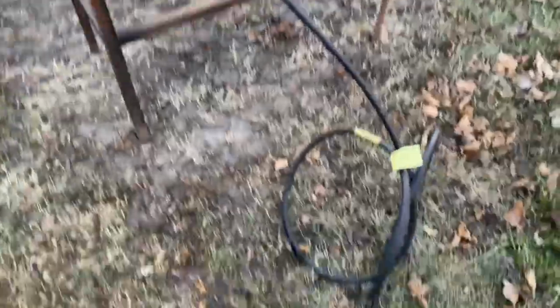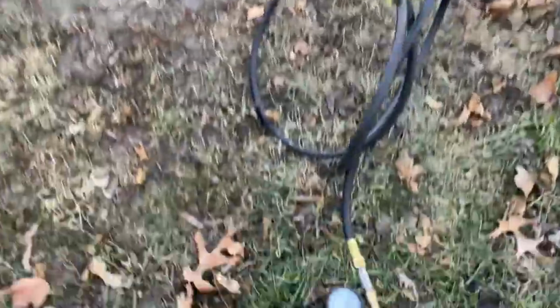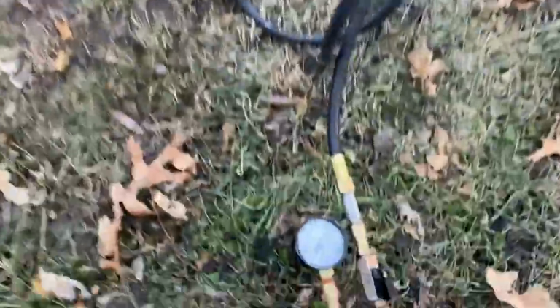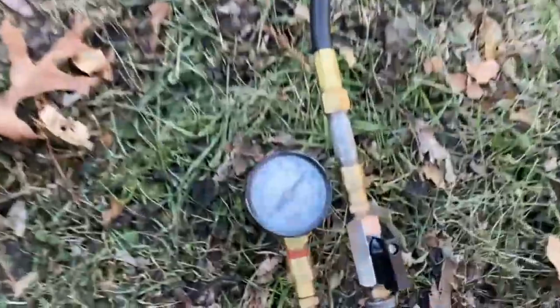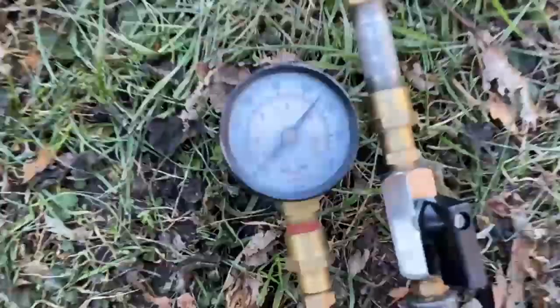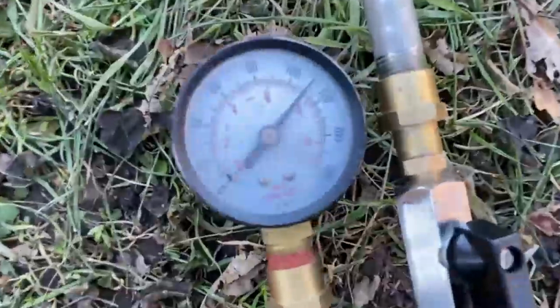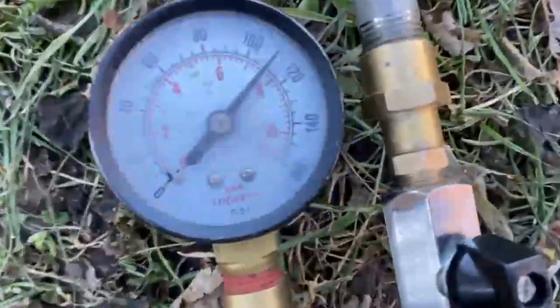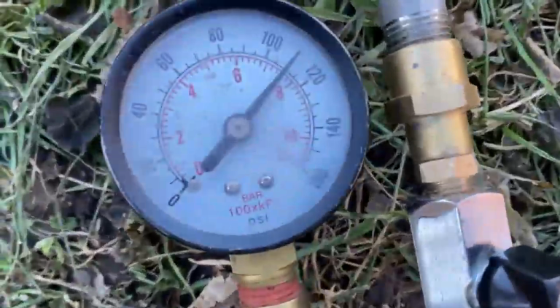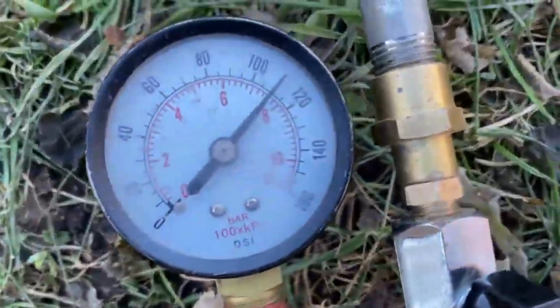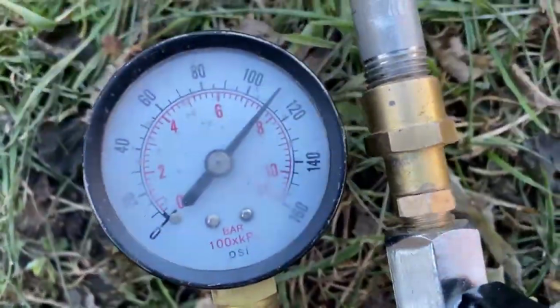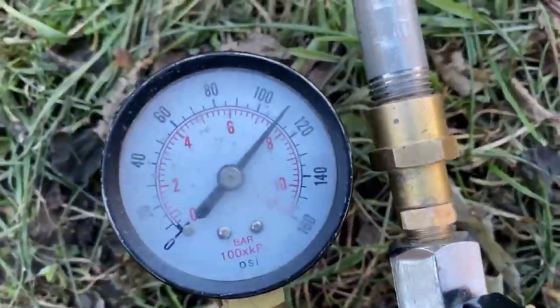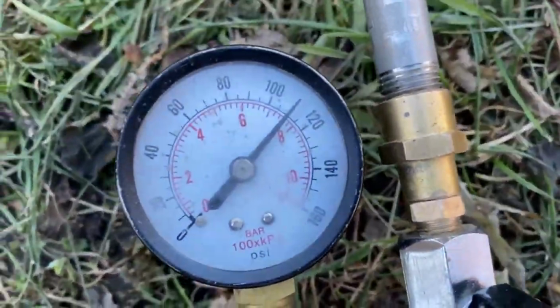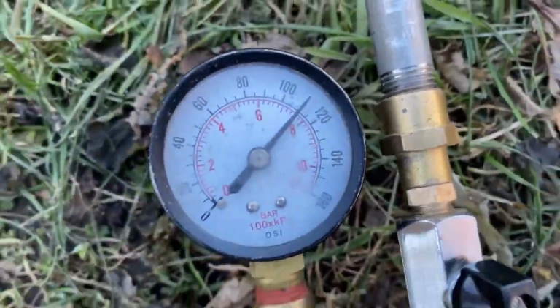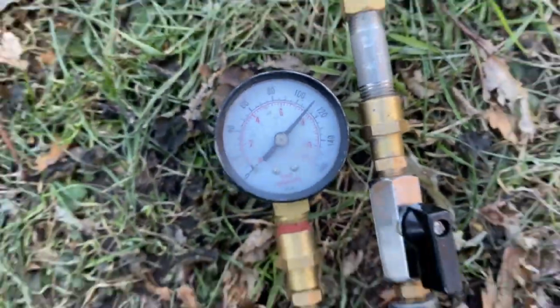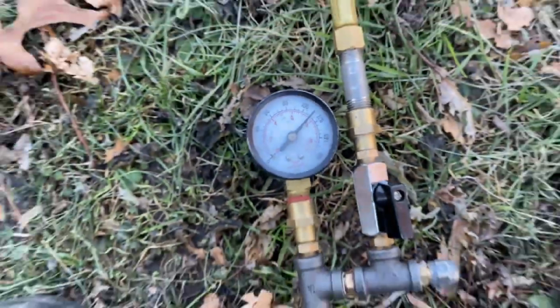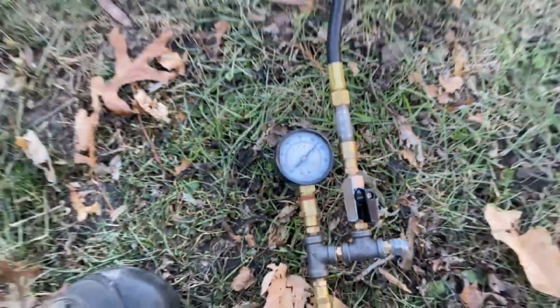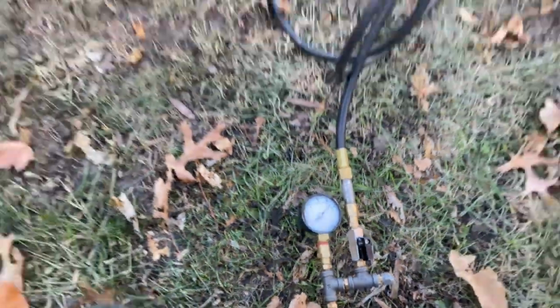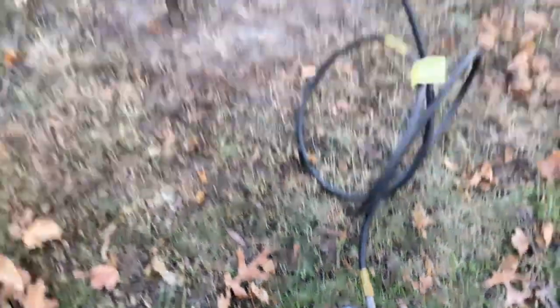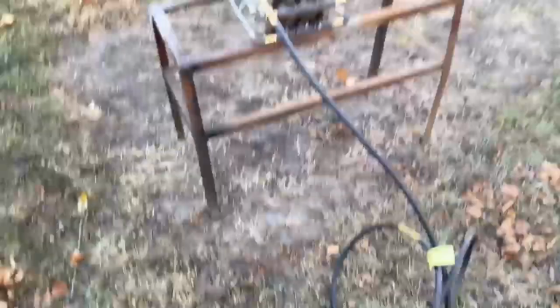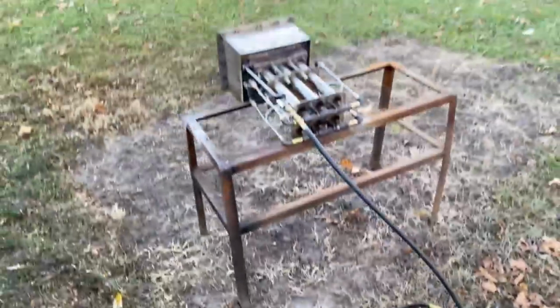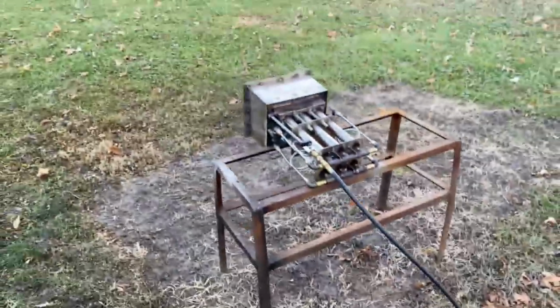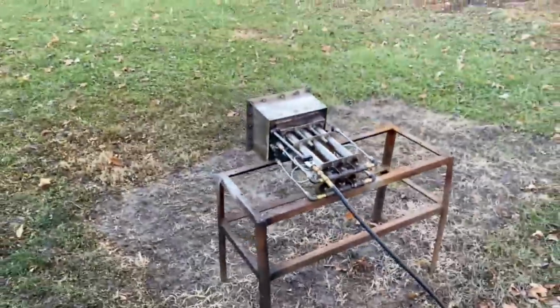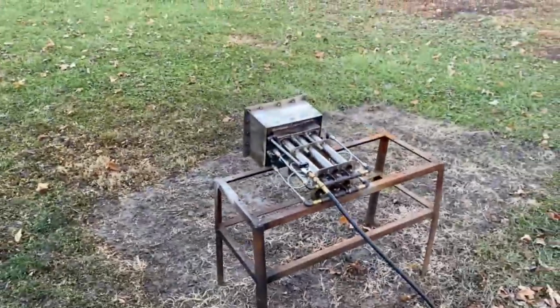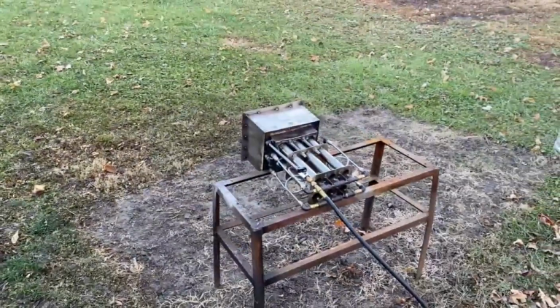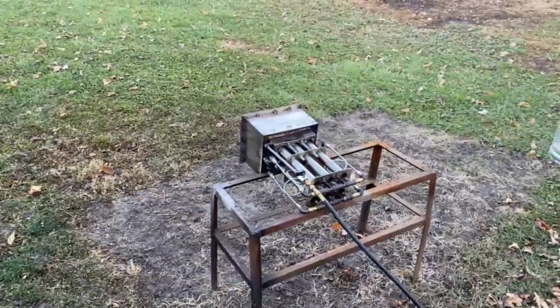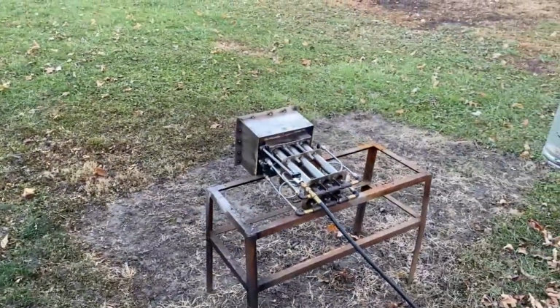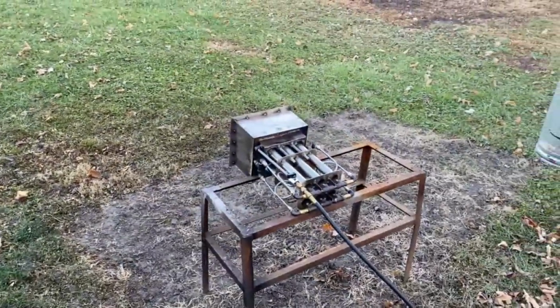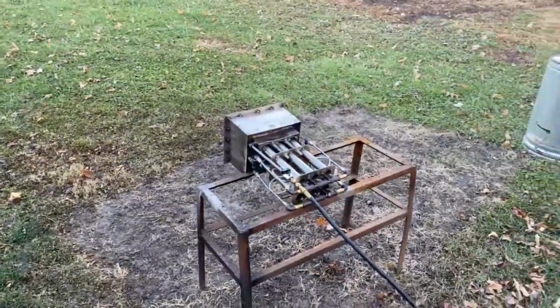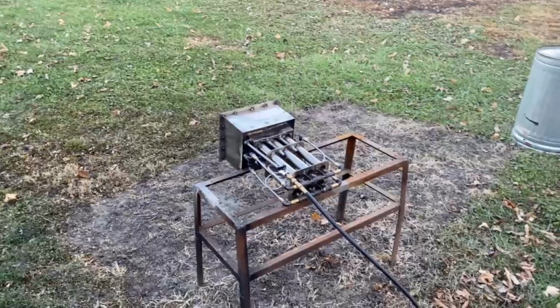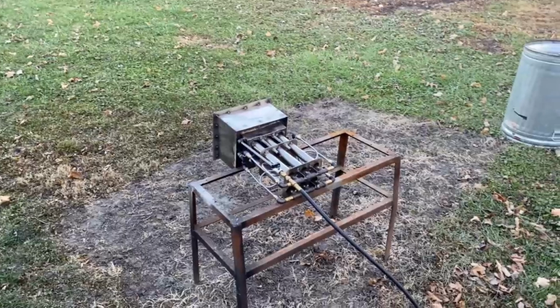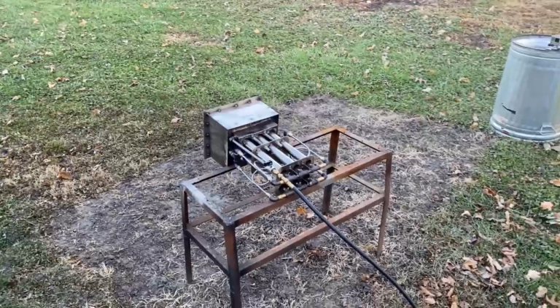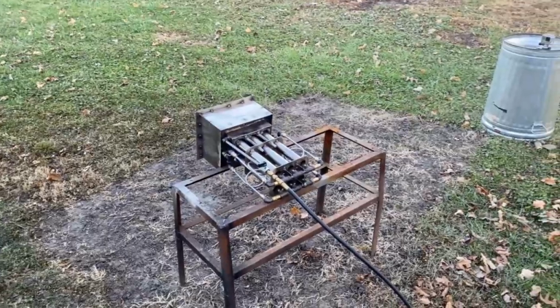We're starting off at about 110 PSI. This is liquid injection.